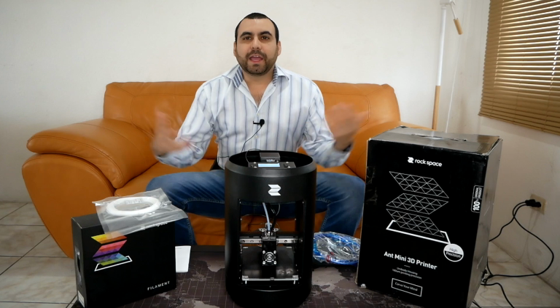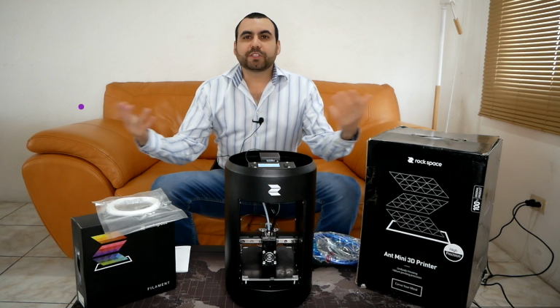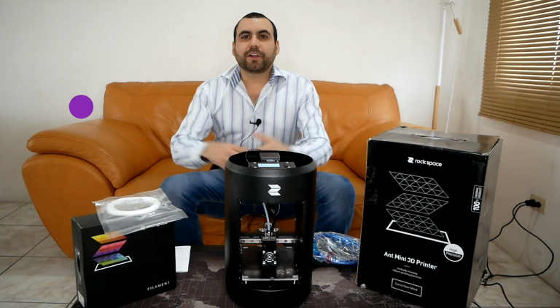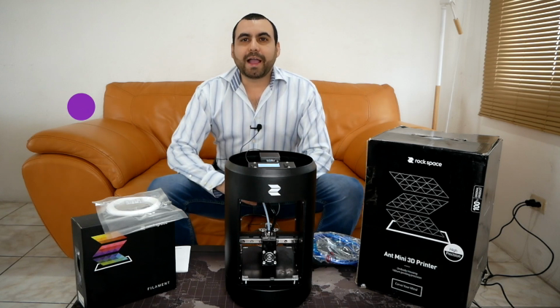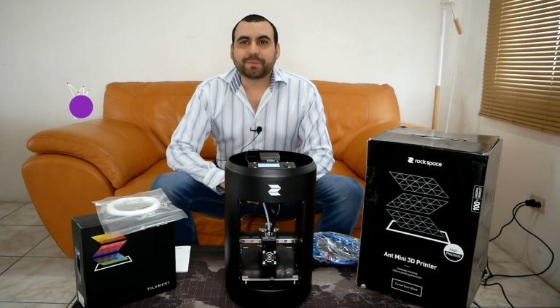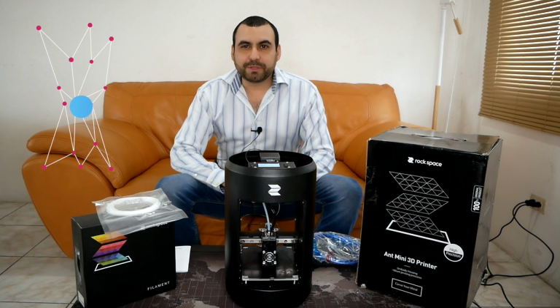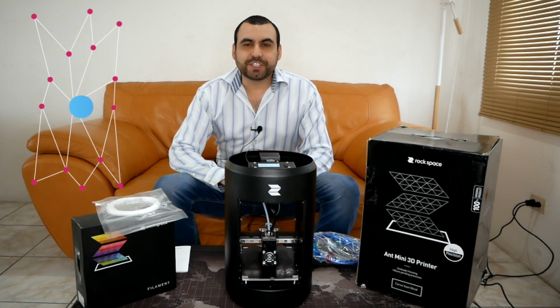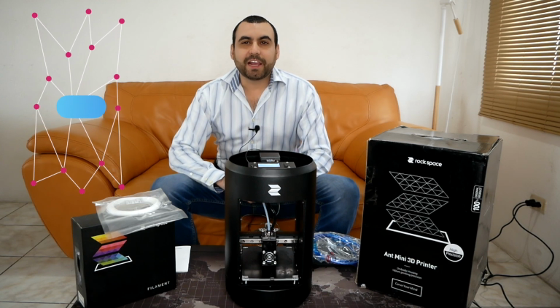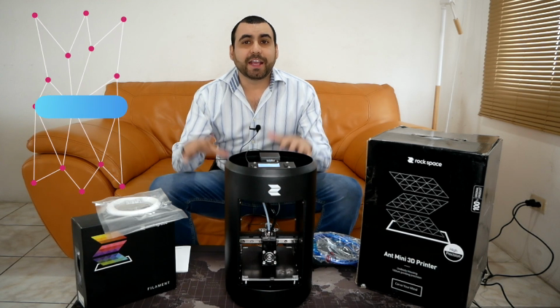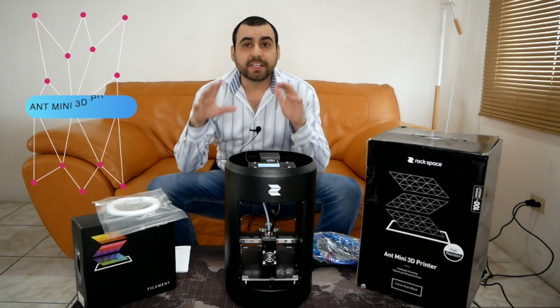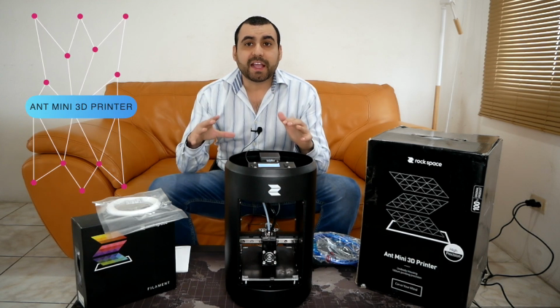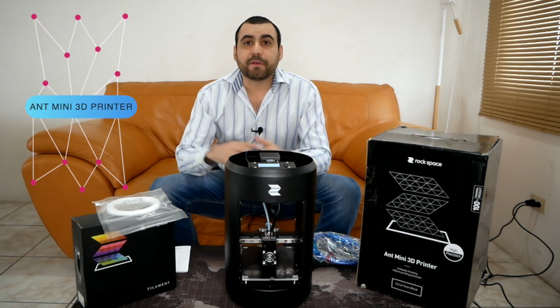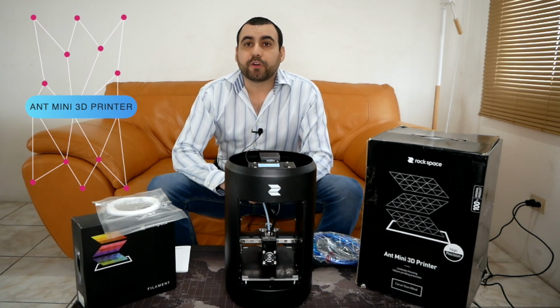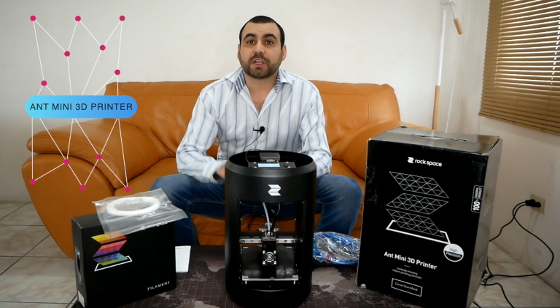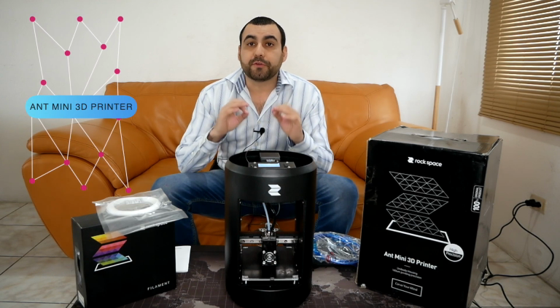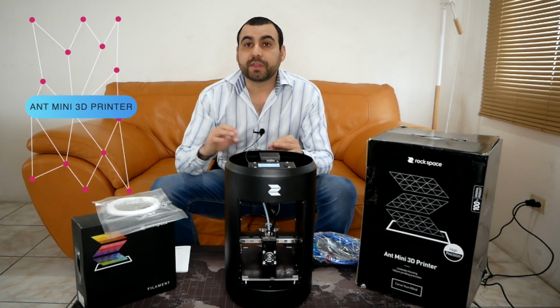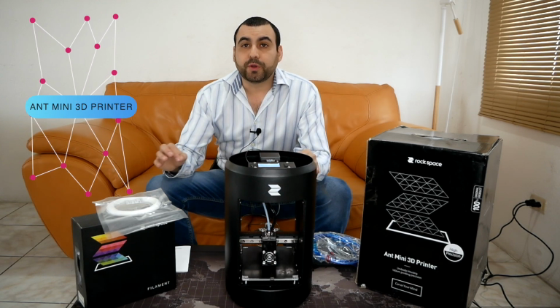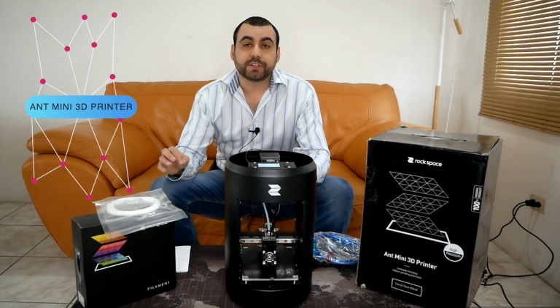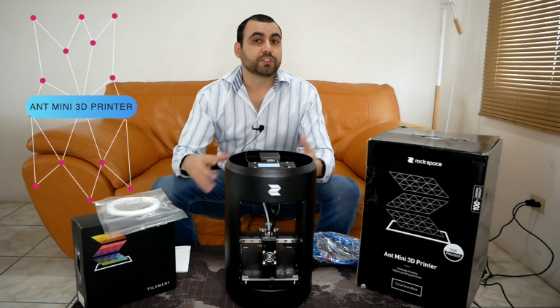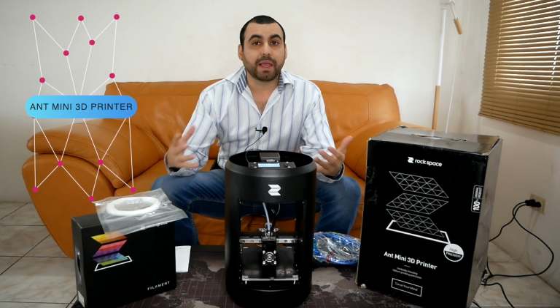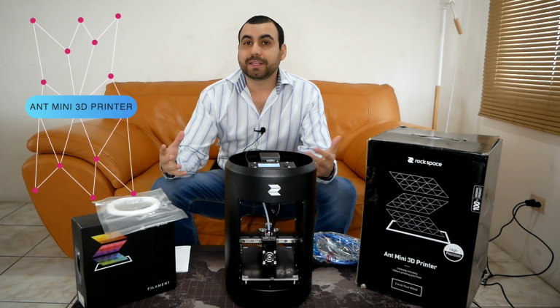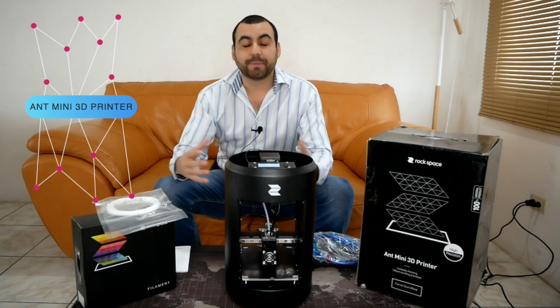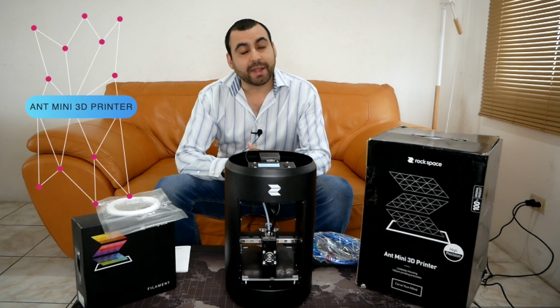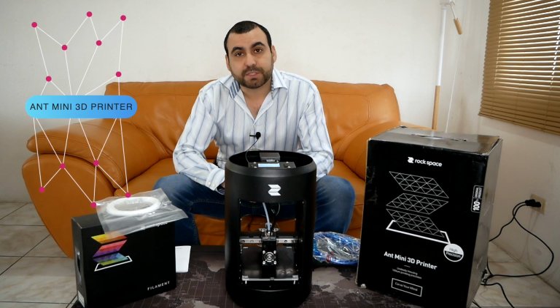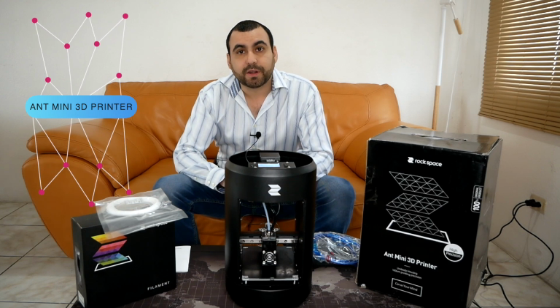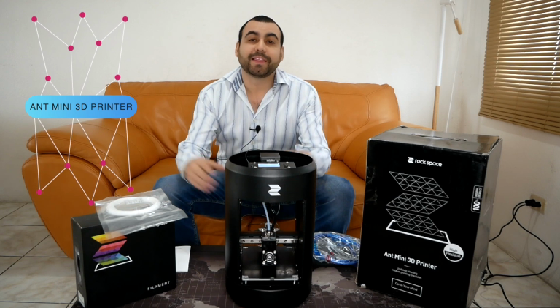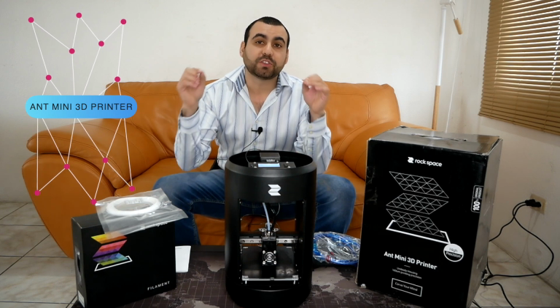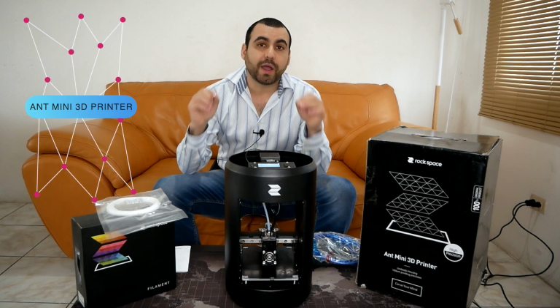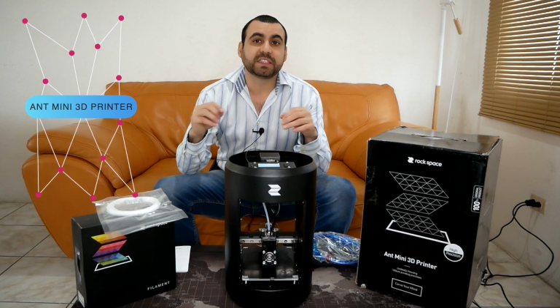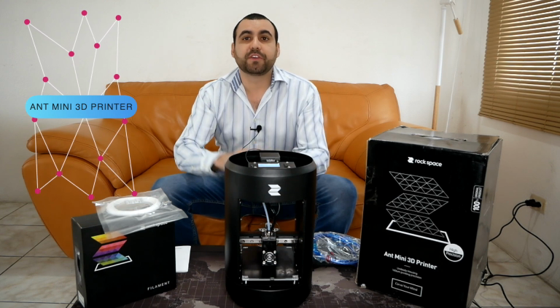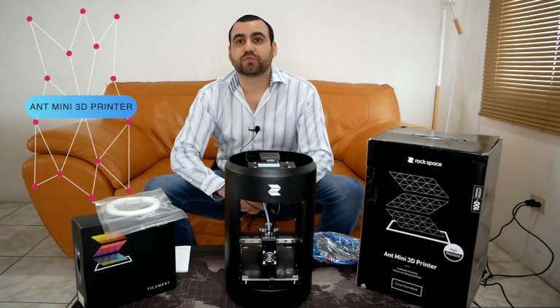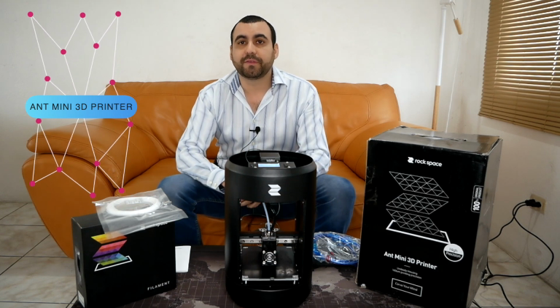Hey, what's going on guys. My name is George Aguilar and today I got my first 3D printer. I'm not an expert, and that's why this video is relevant.